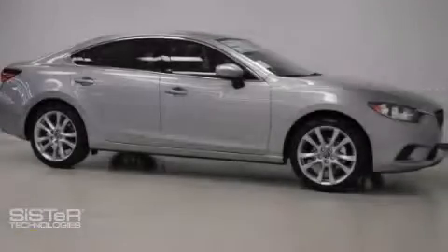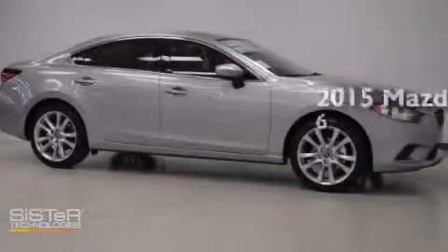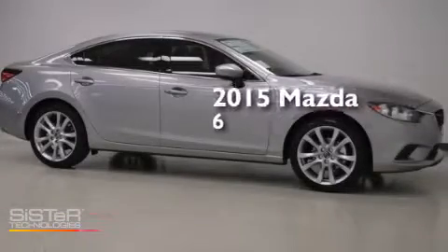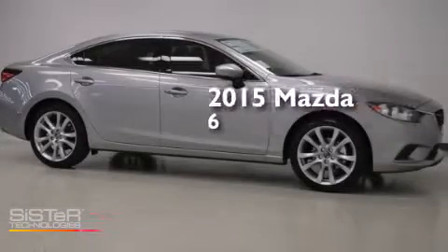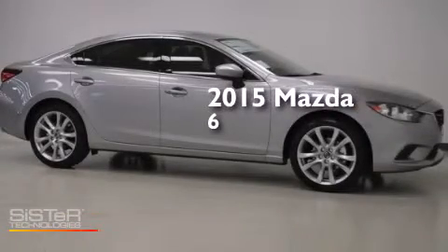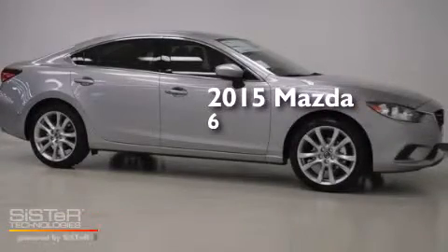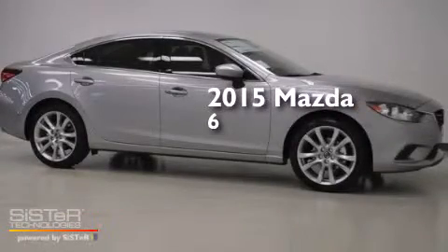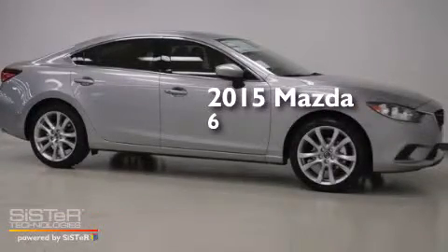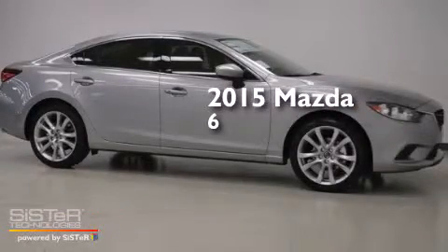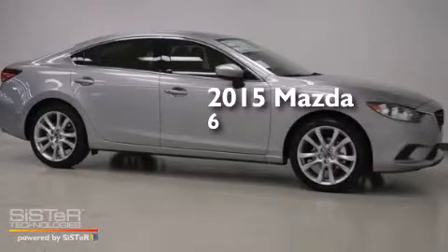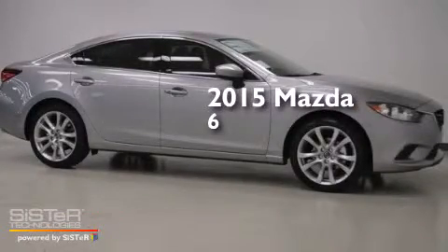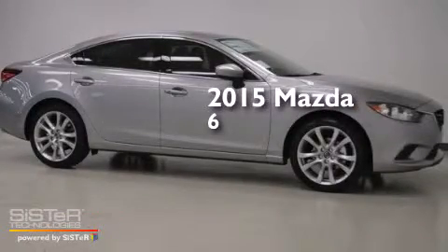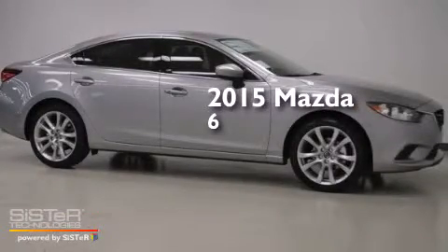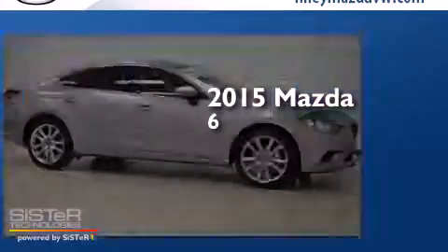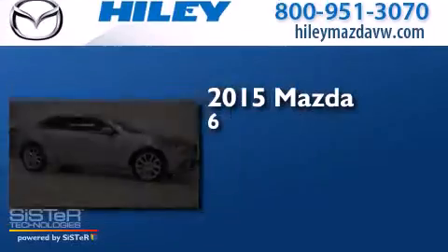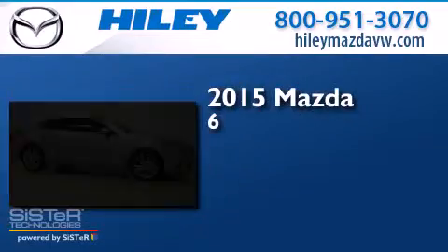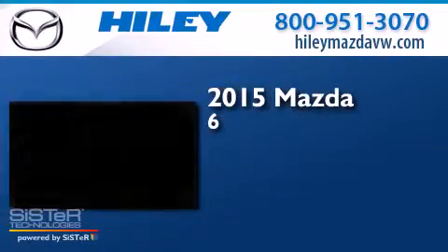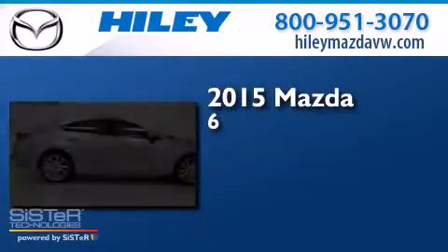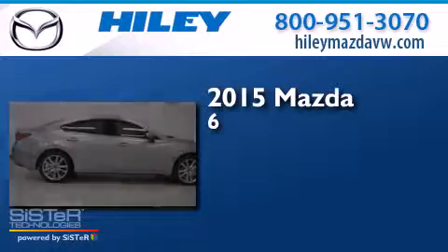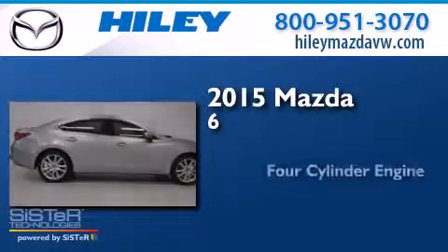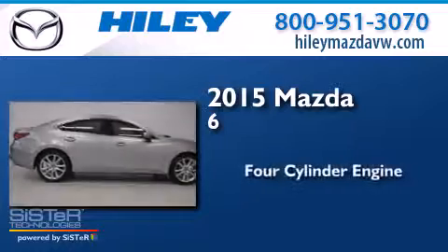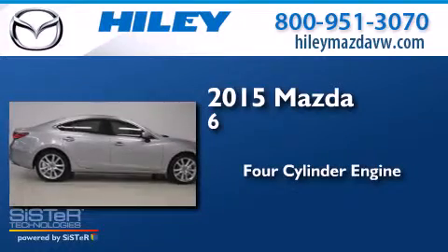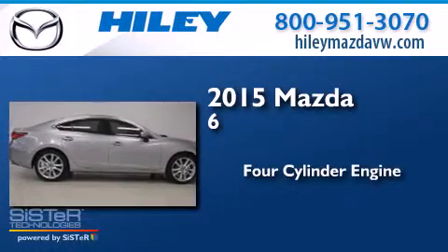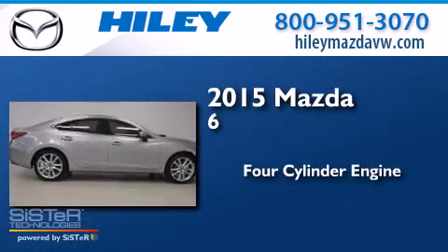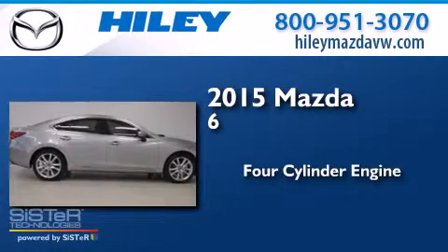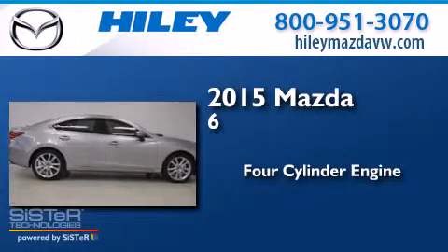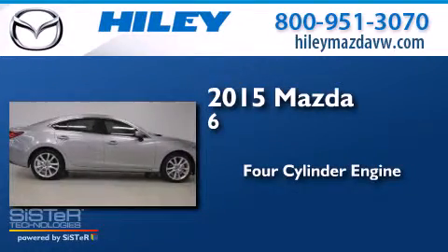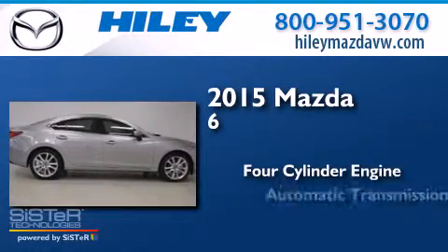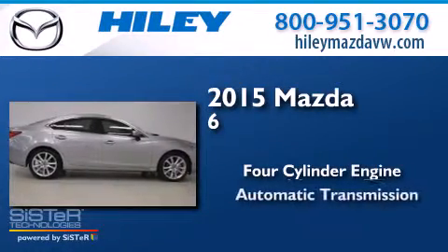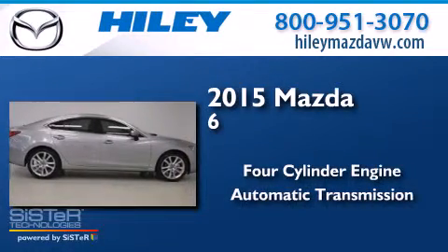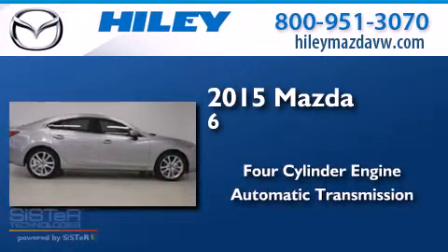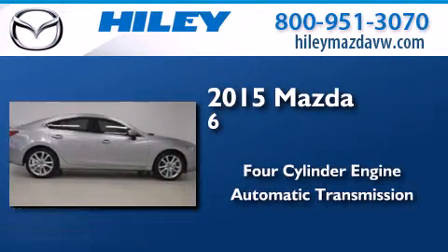This is a brand new 2015 Mazda 6. It features a four-cylinder engine and an automatic transmission.